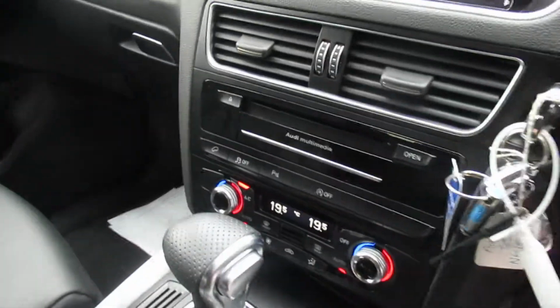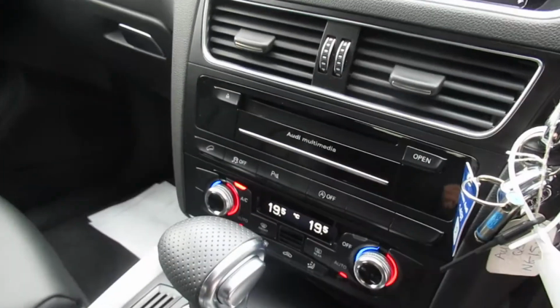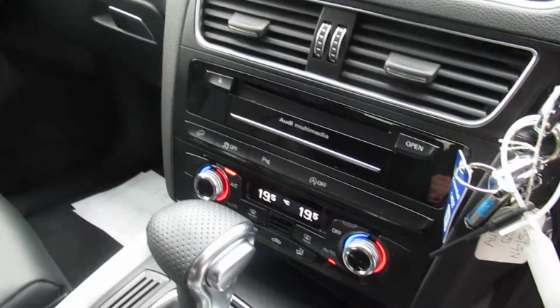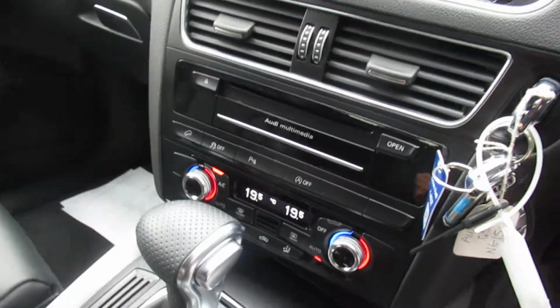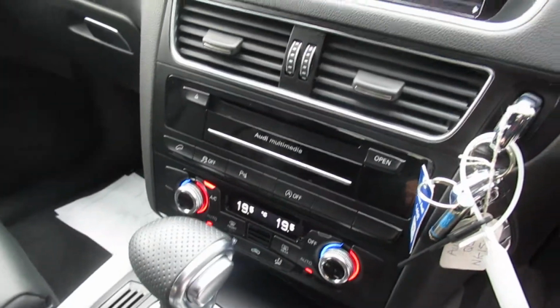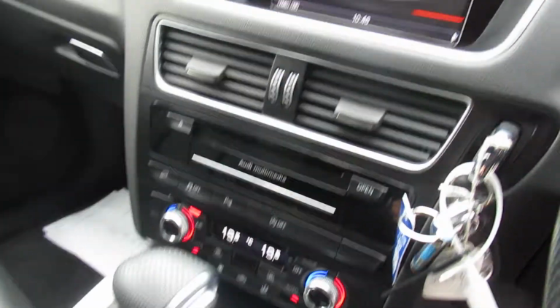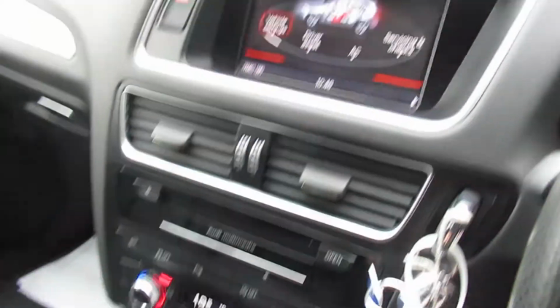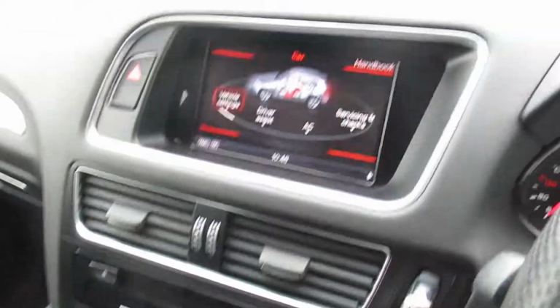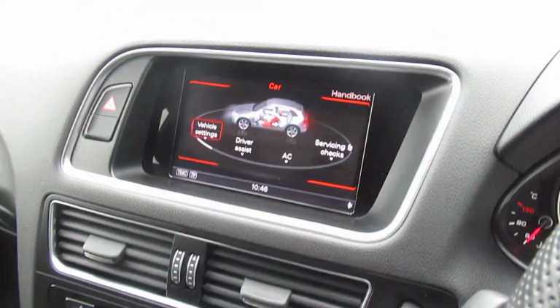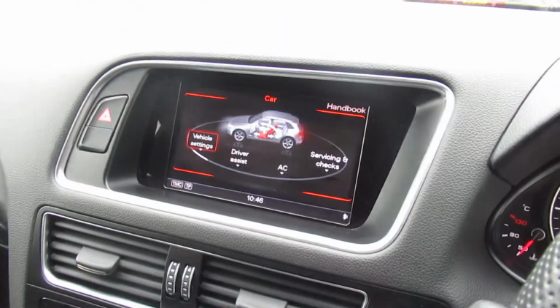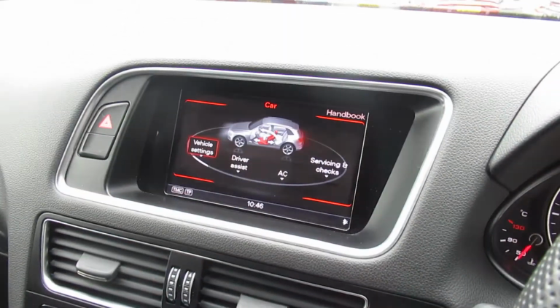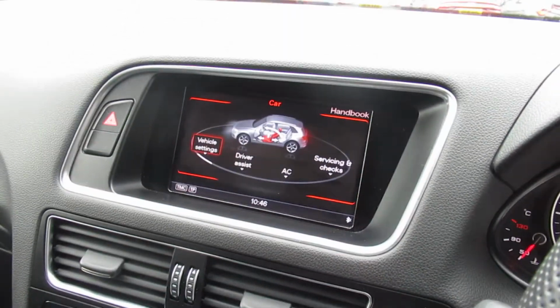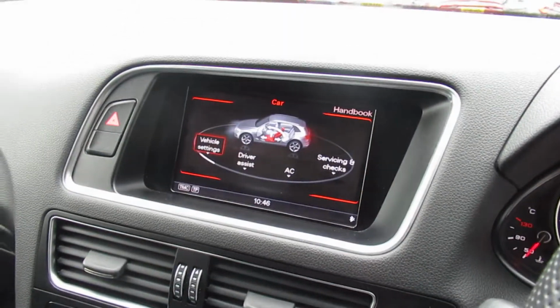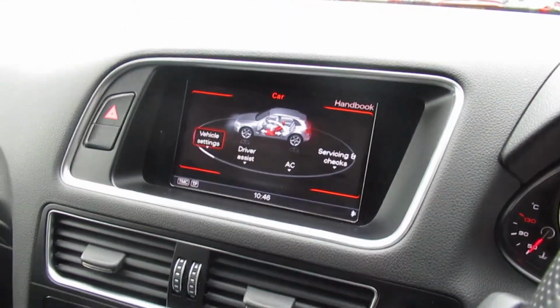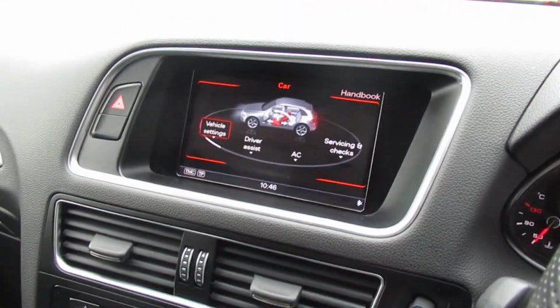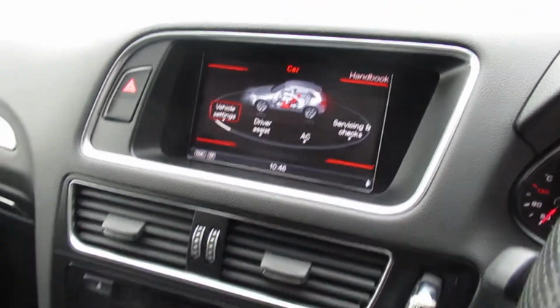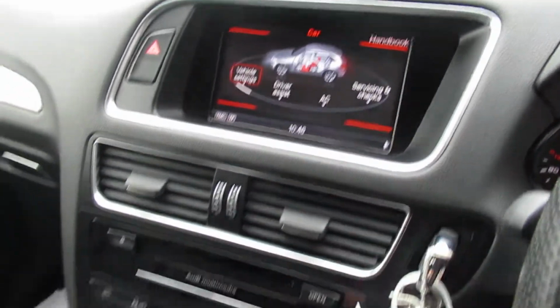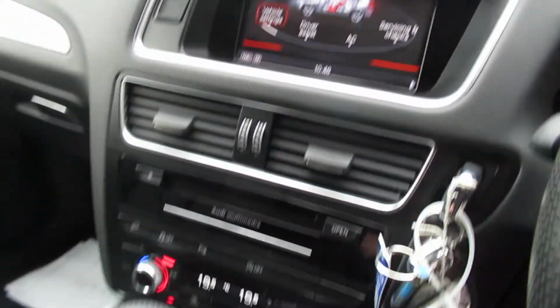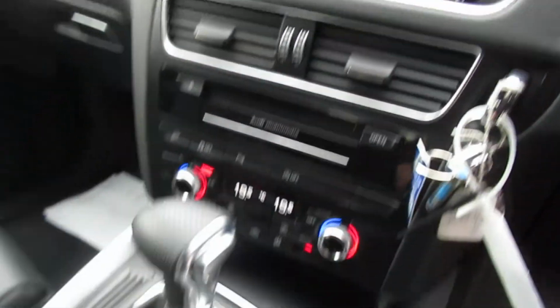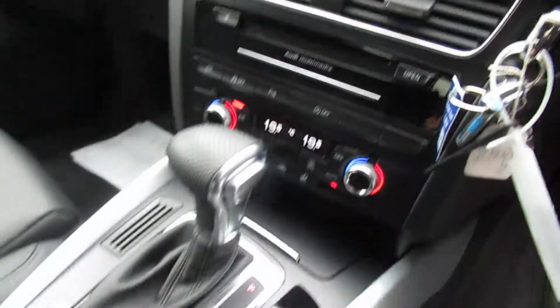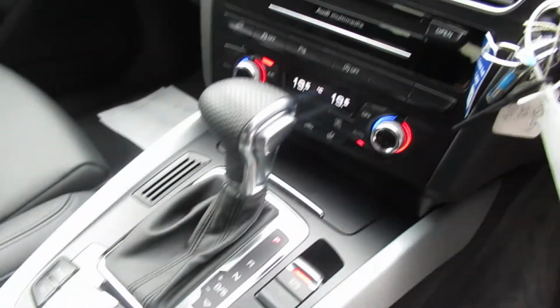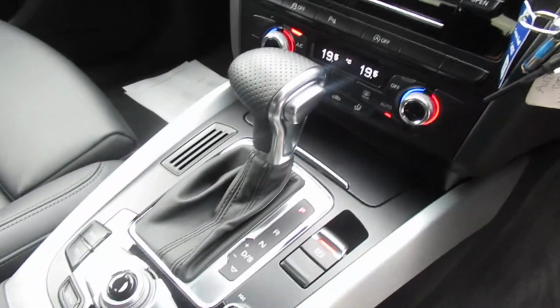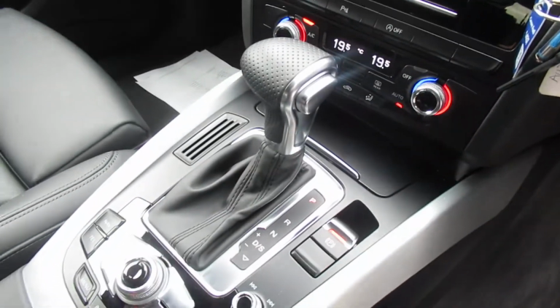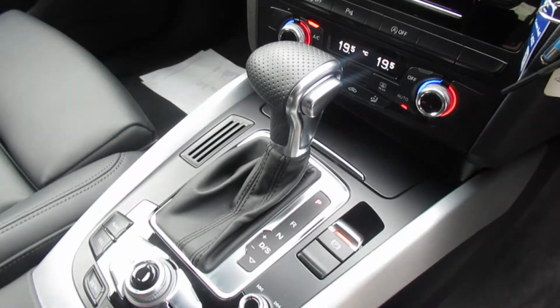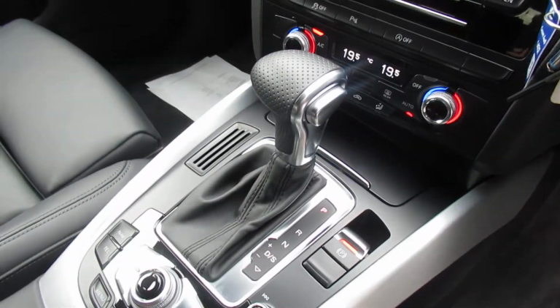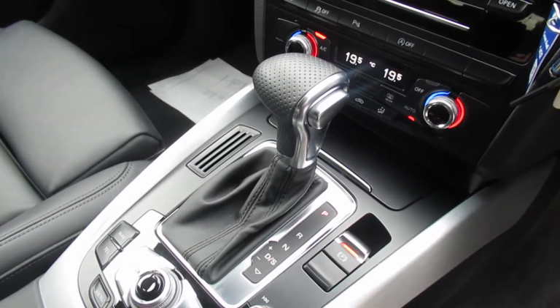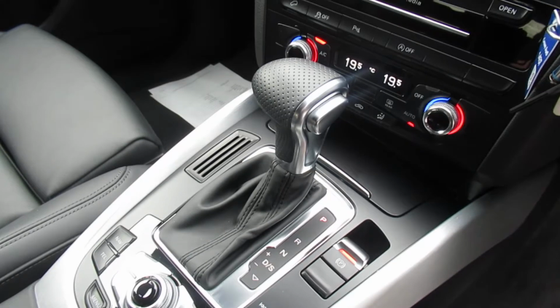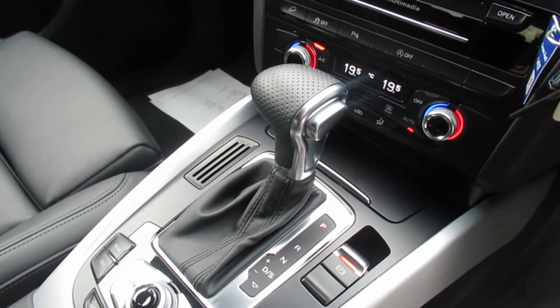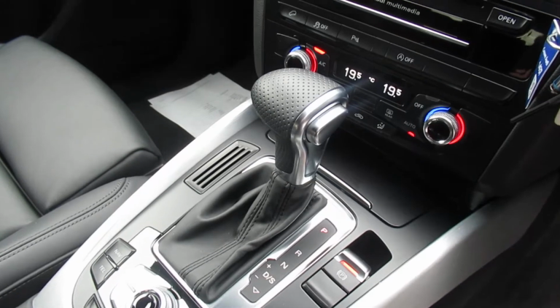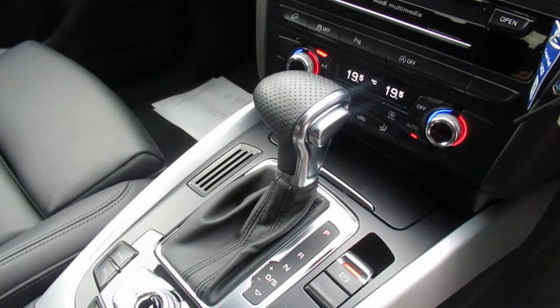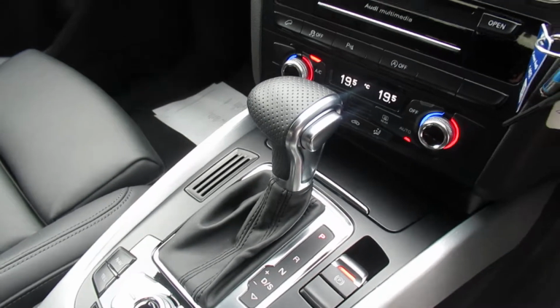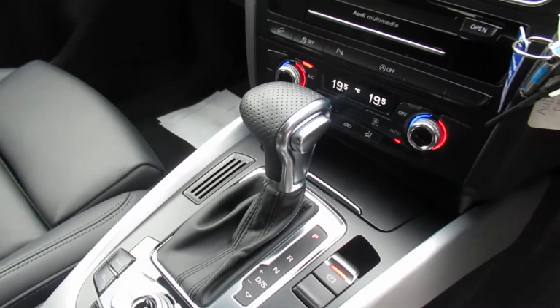Dual digital climate control with technology package including navigation, and an eight-speed Tiptronic automatic gearbox.